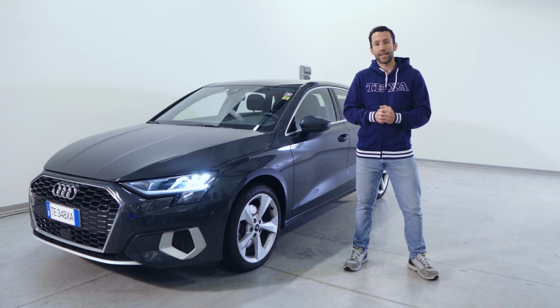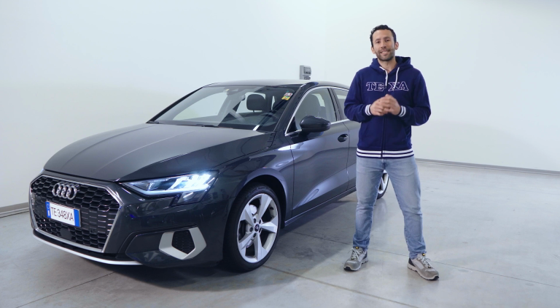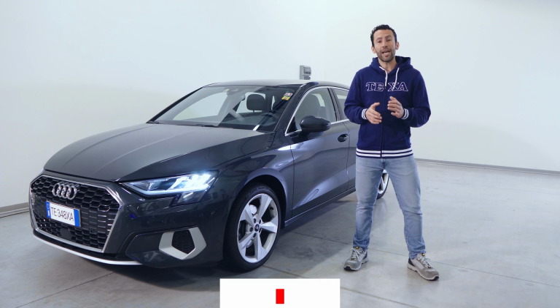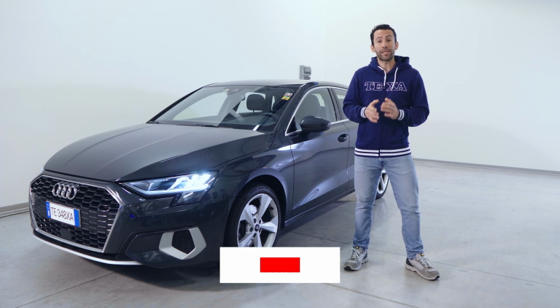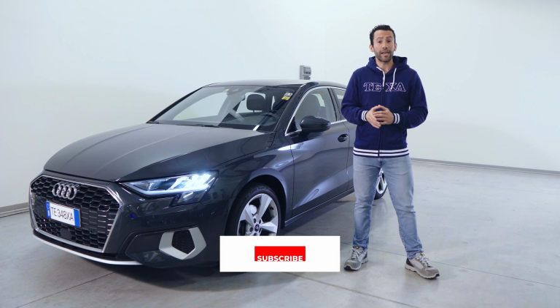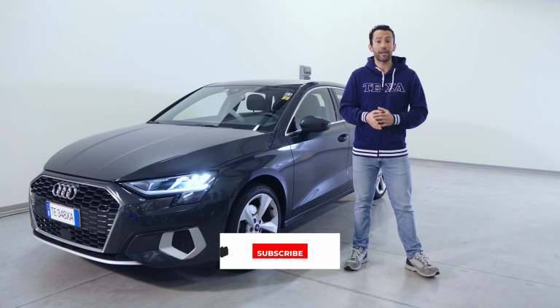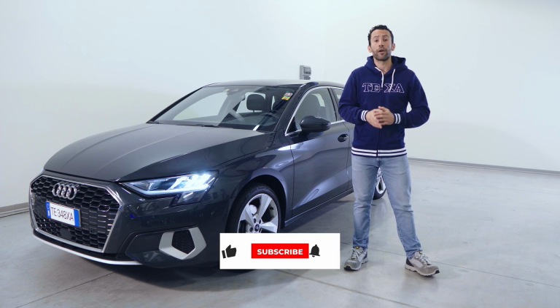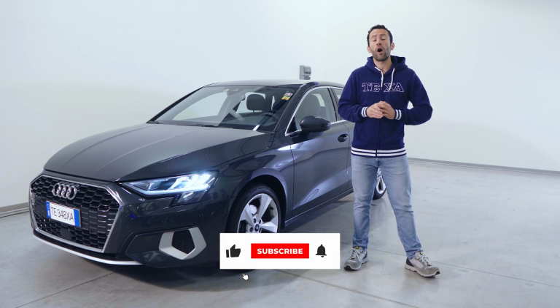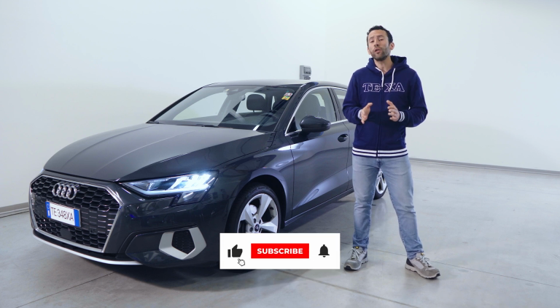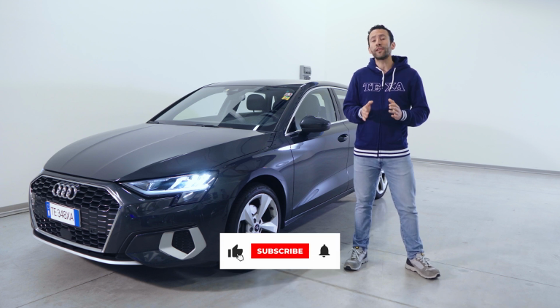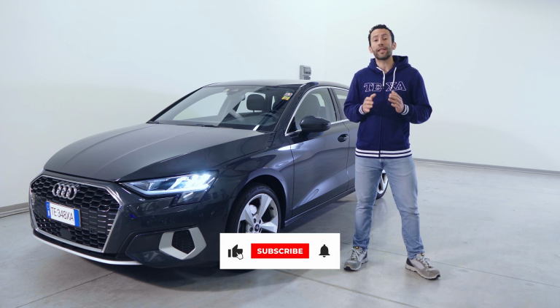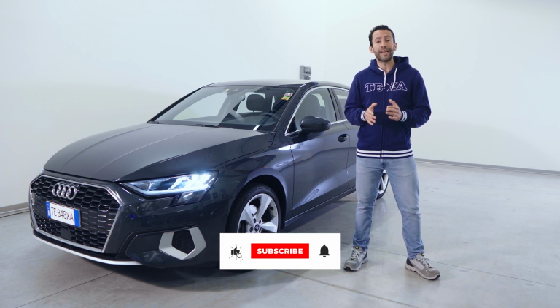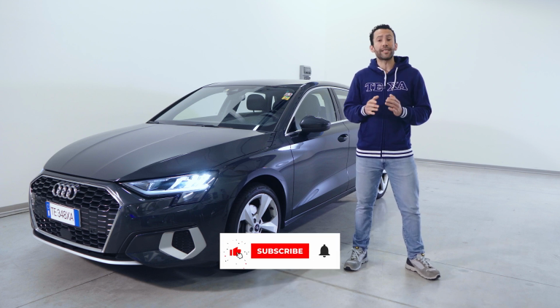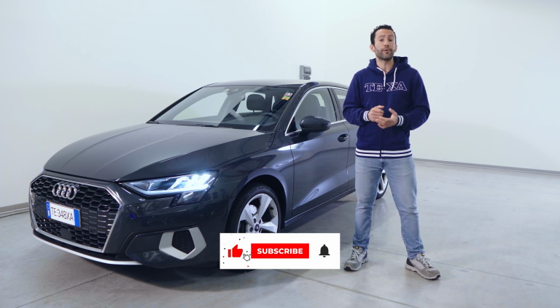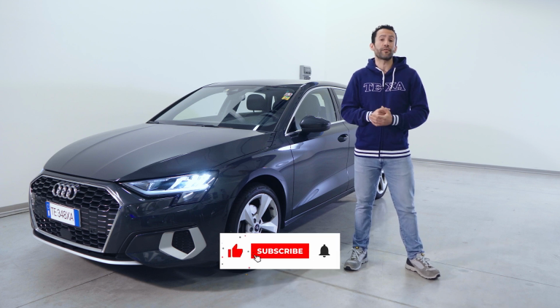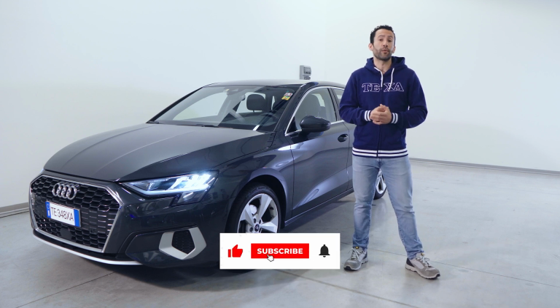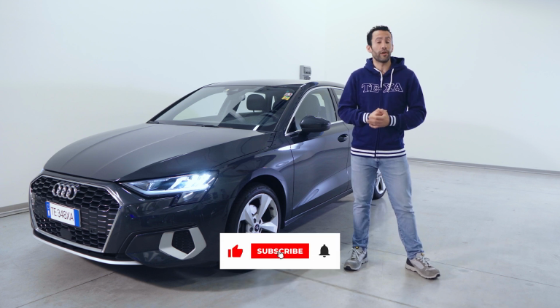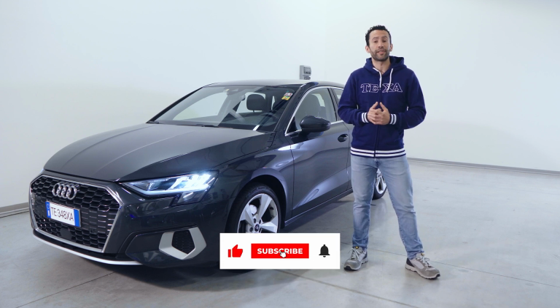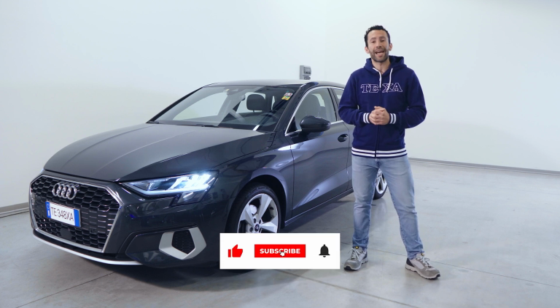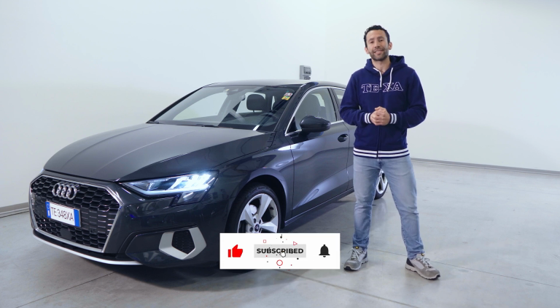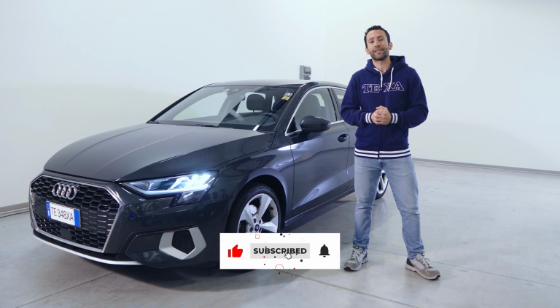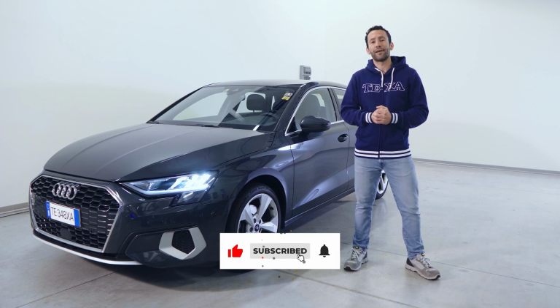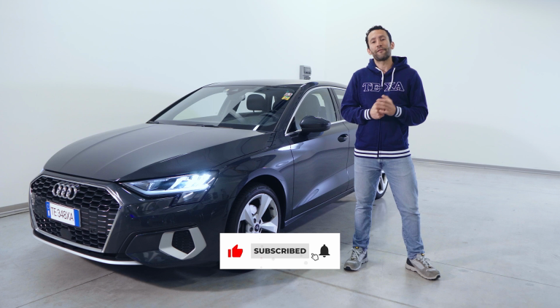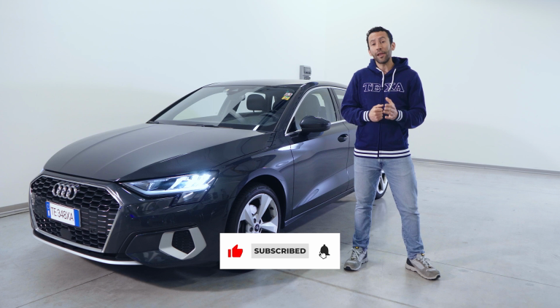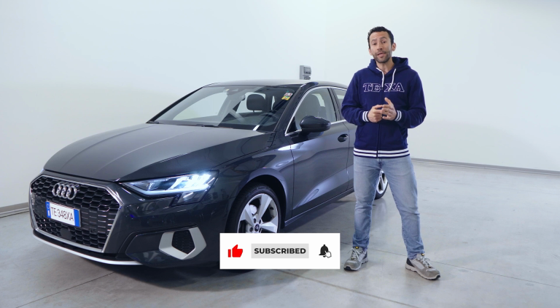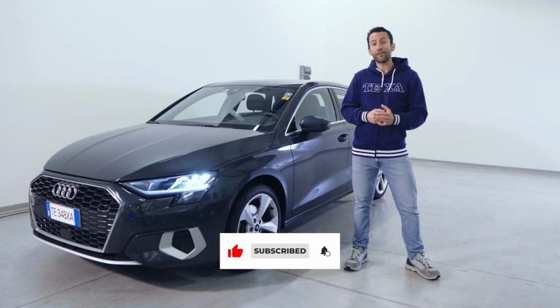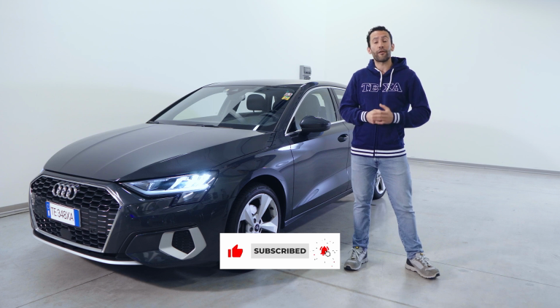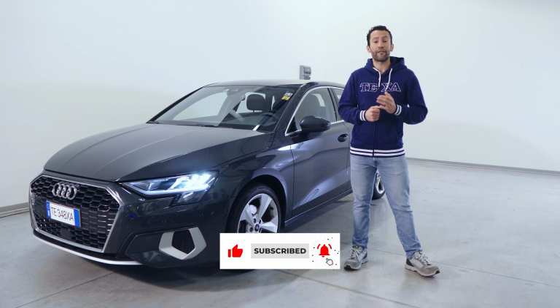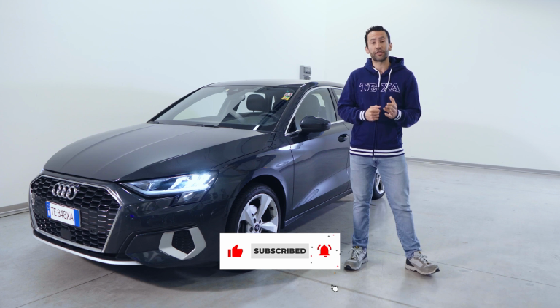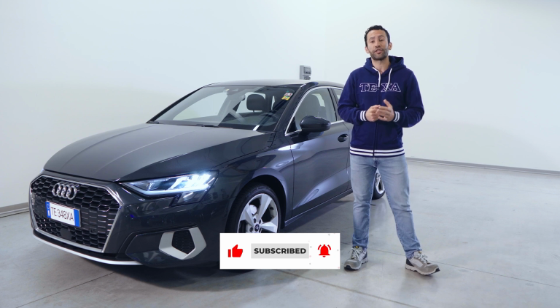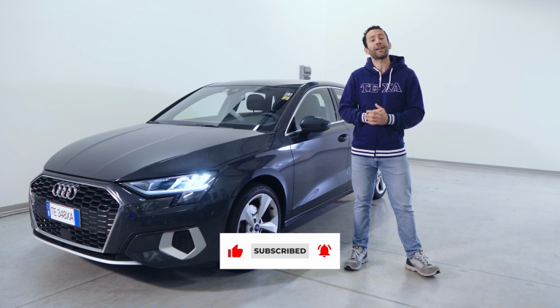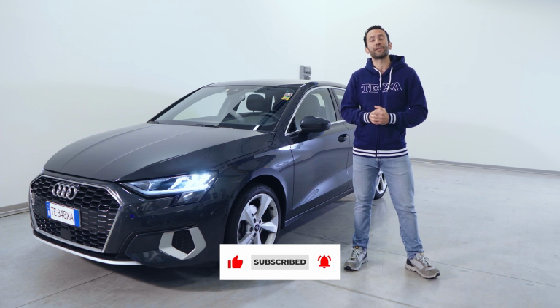Stay updated on all of the latest news from the world of Texa. Follow us on our official channels.